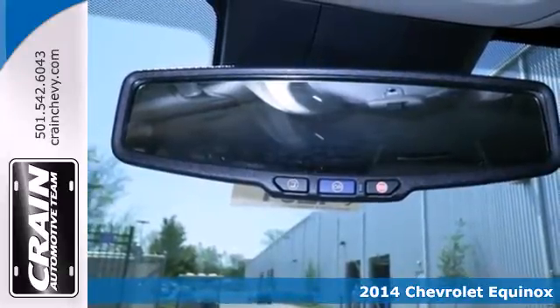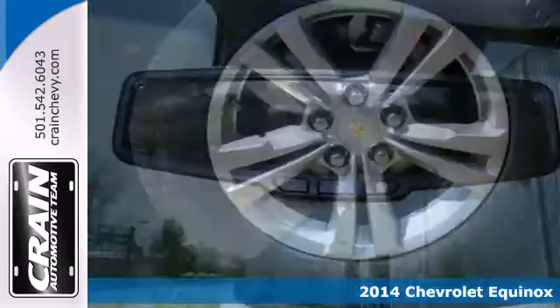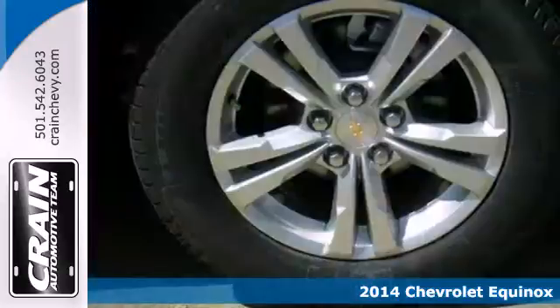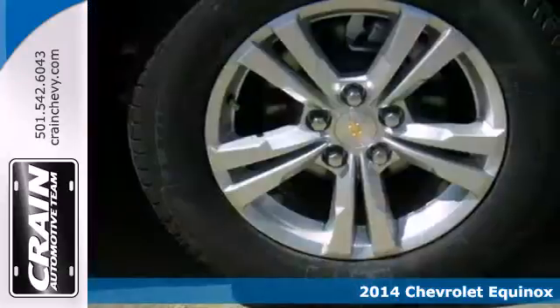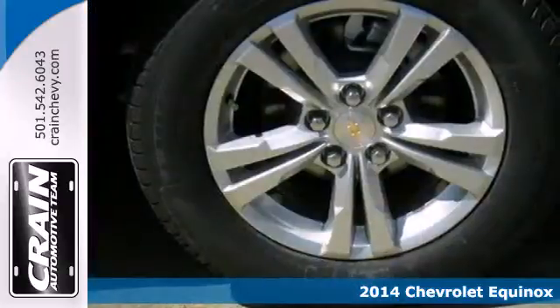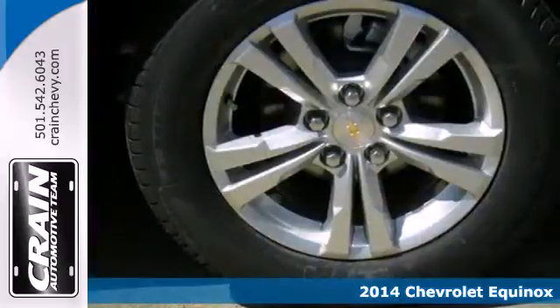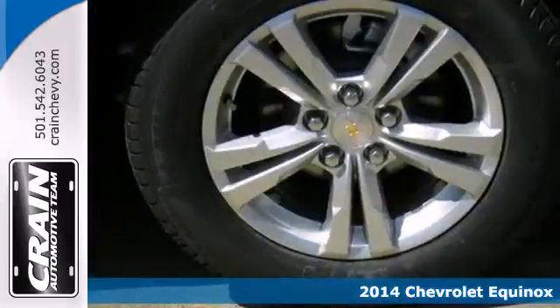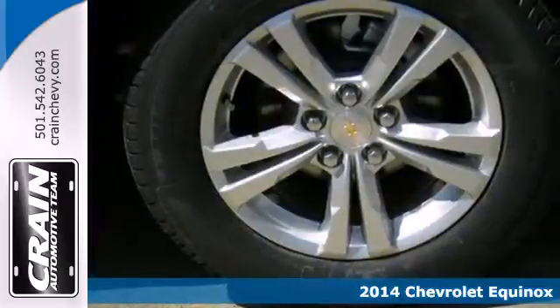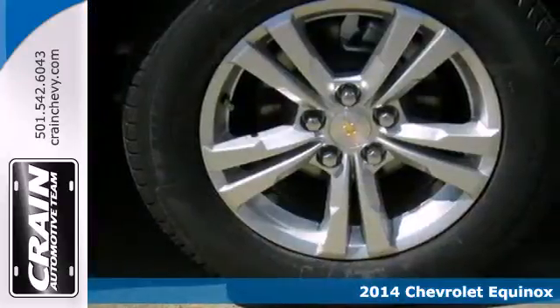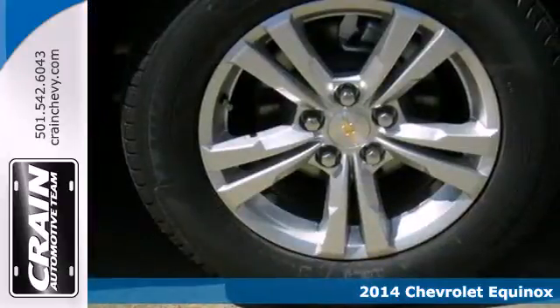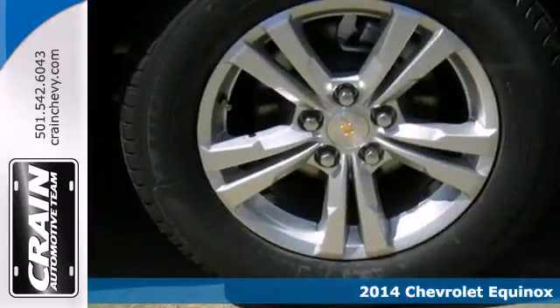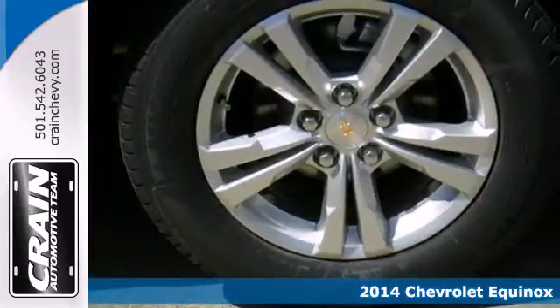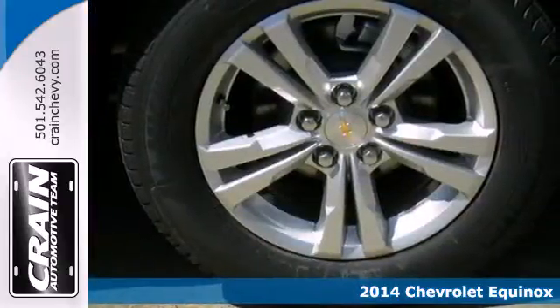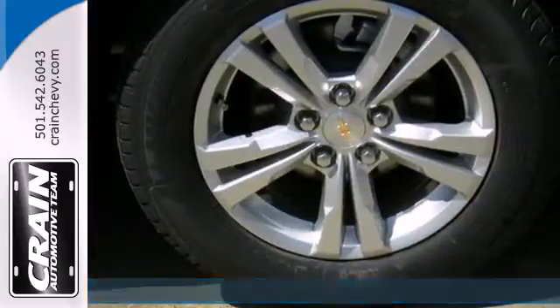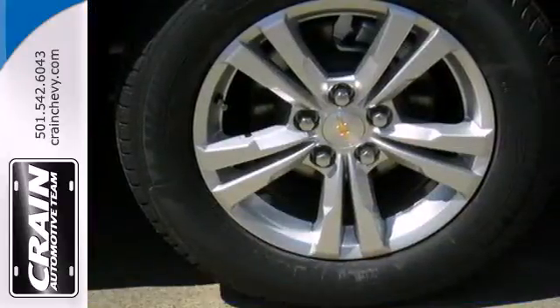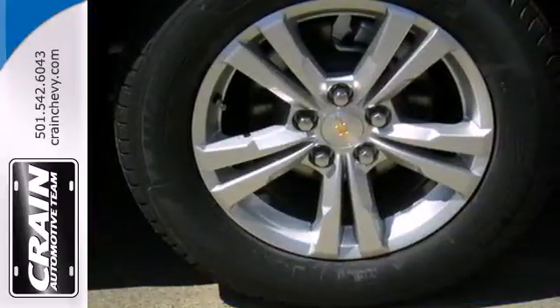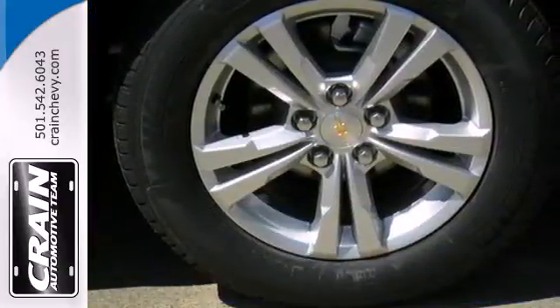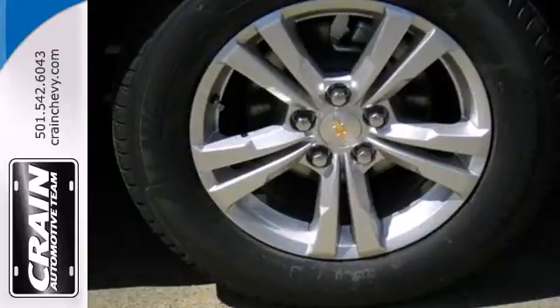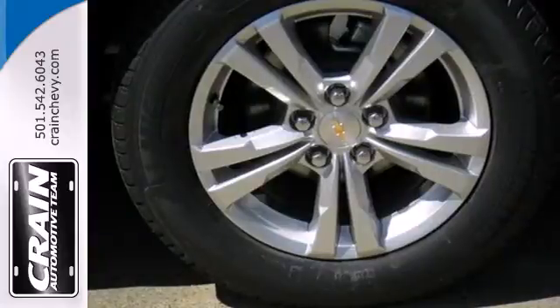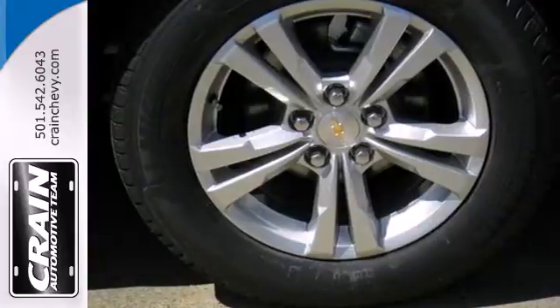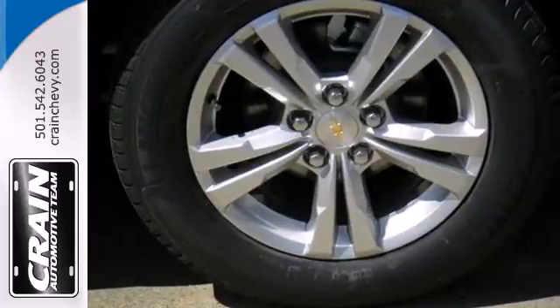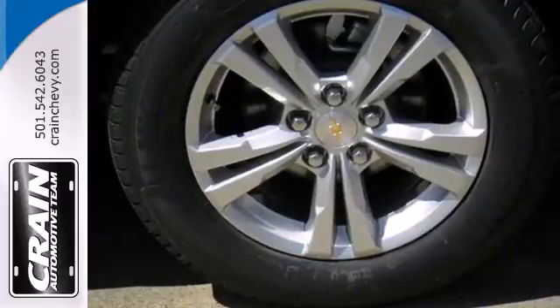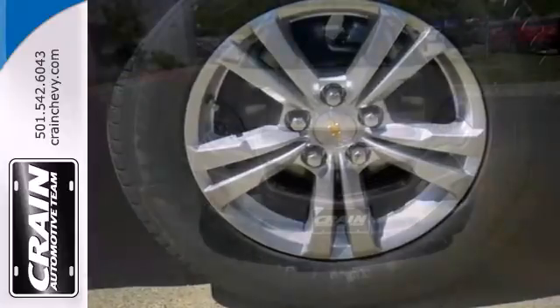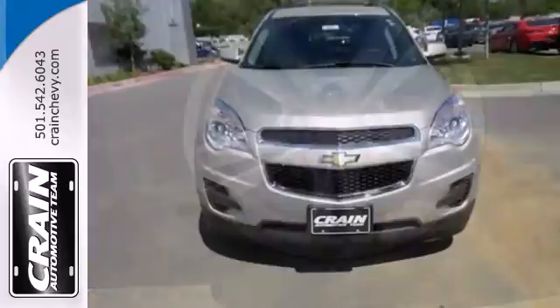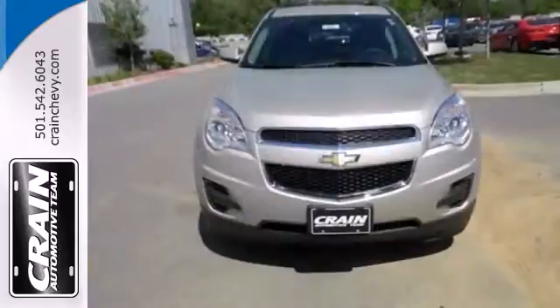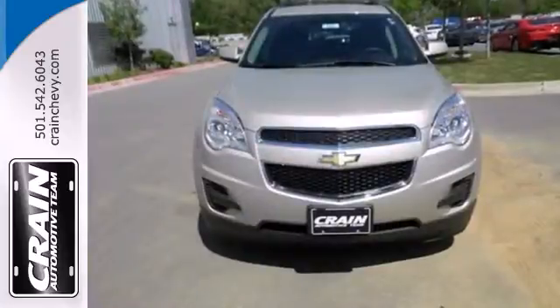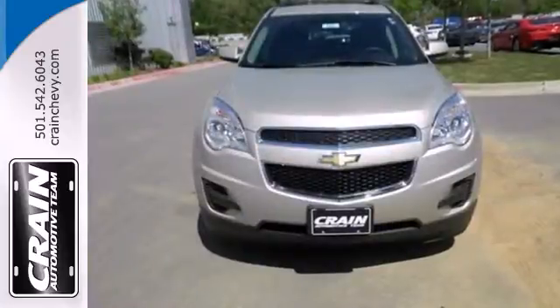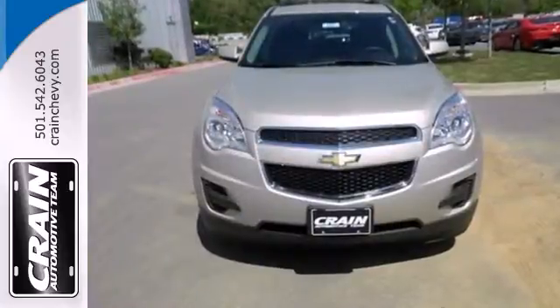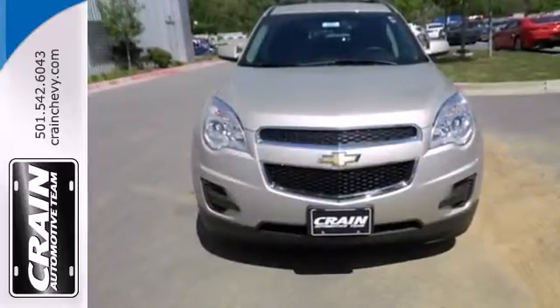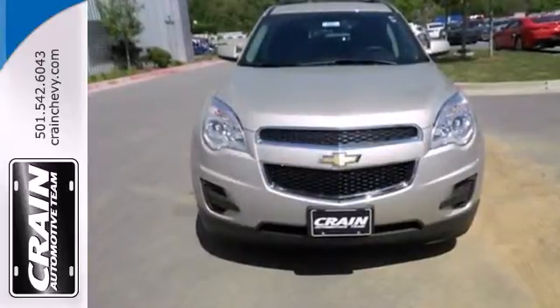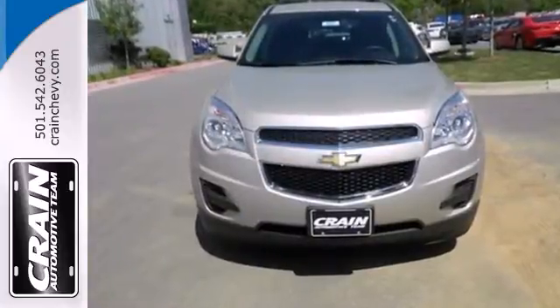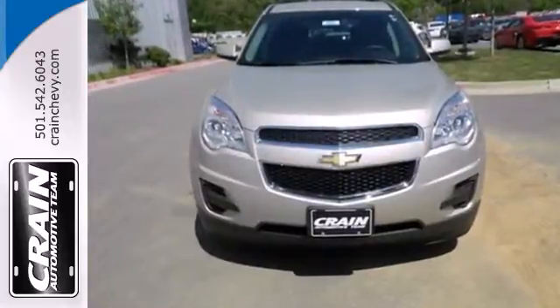It features steering wheel mounted audio controls, speed control and fully automatic headlights.